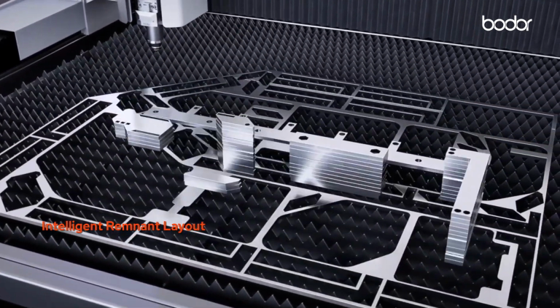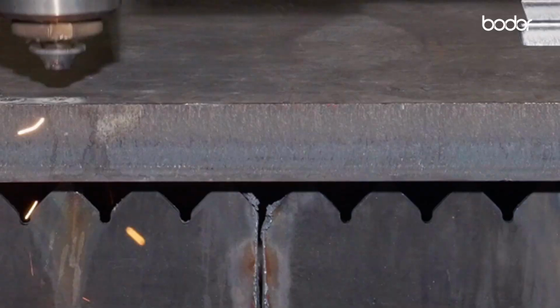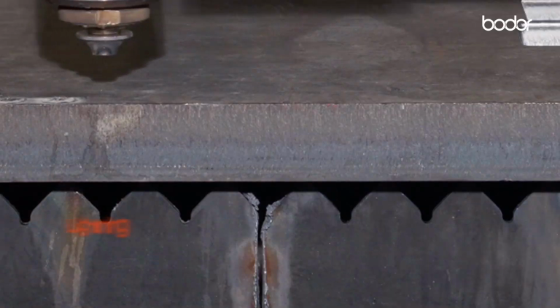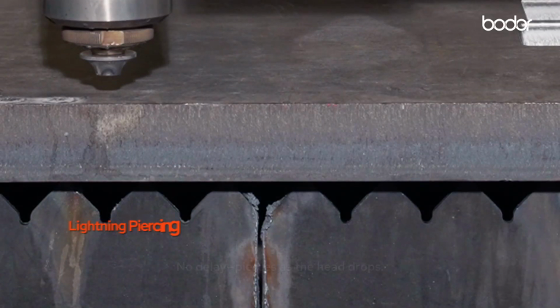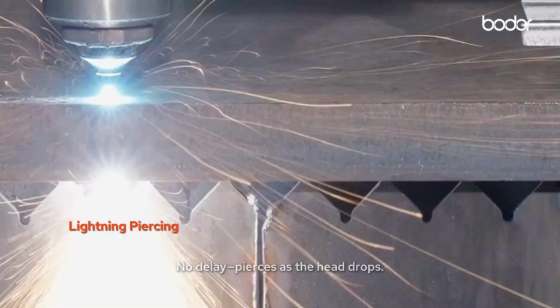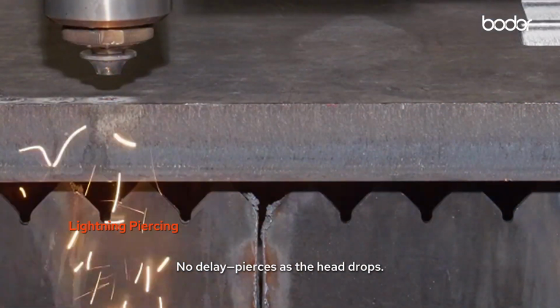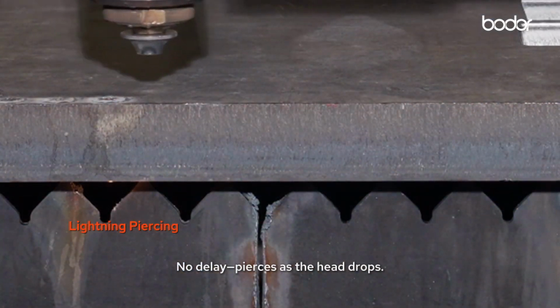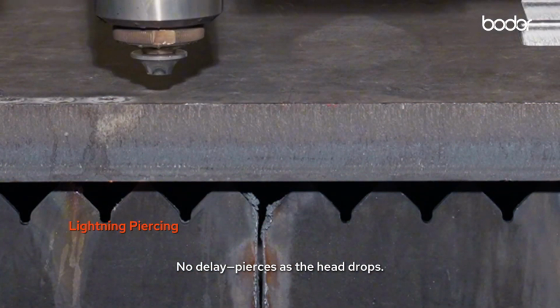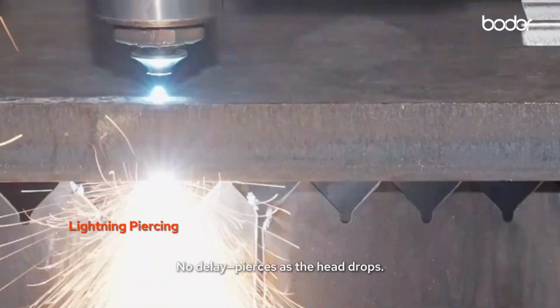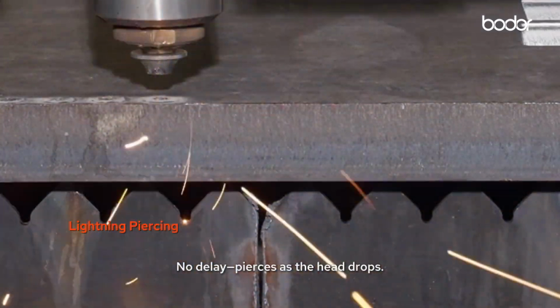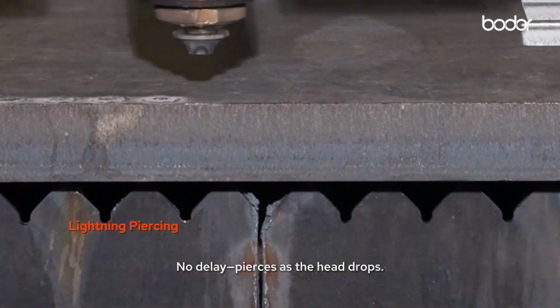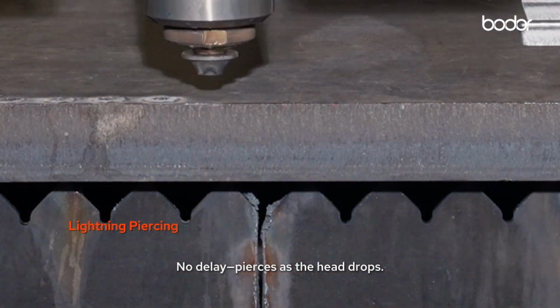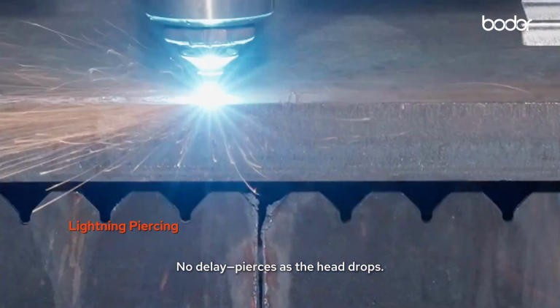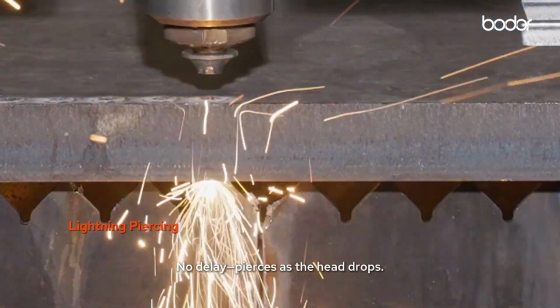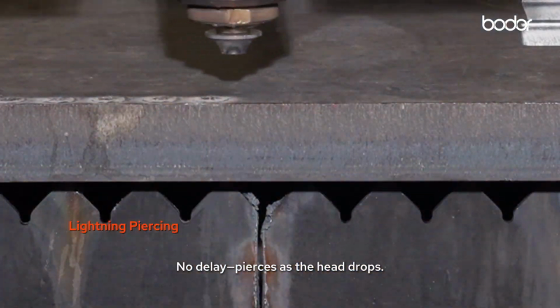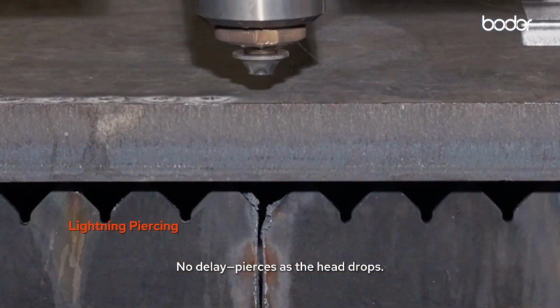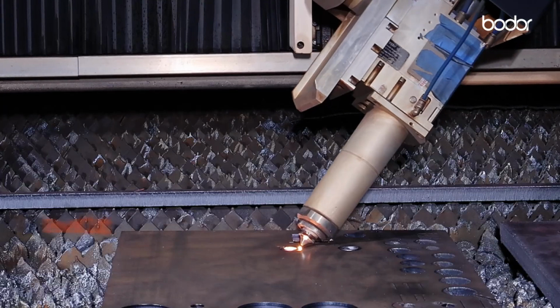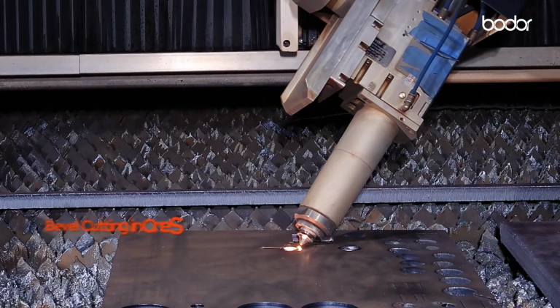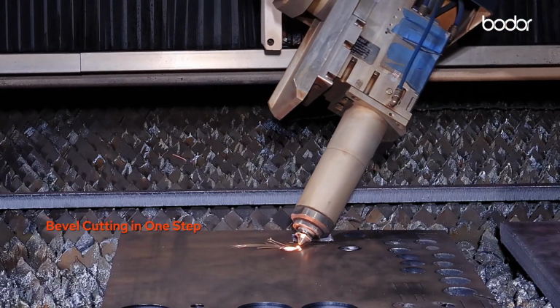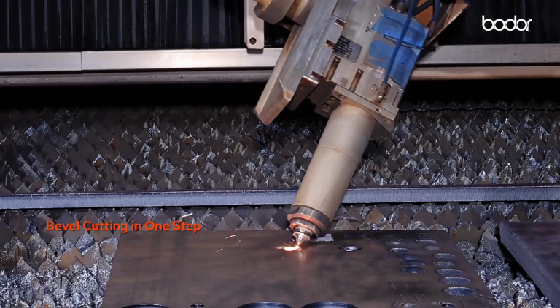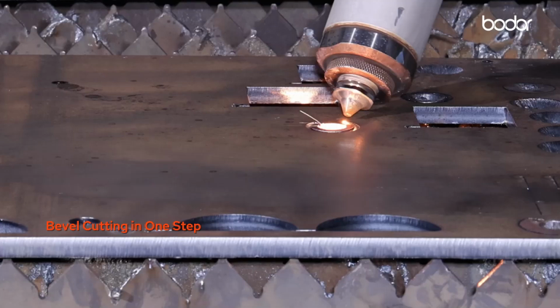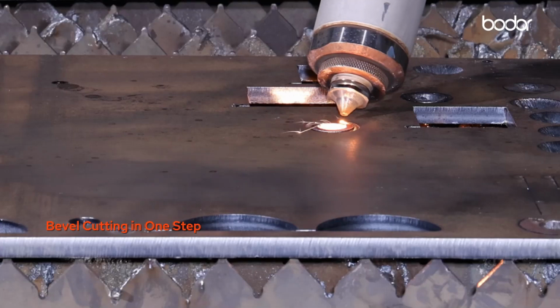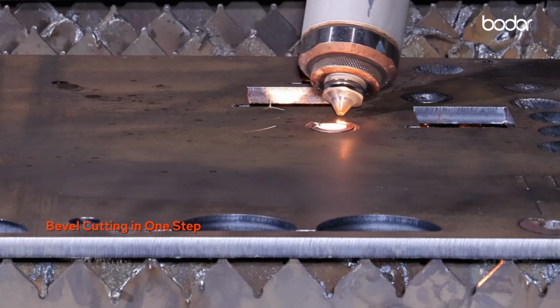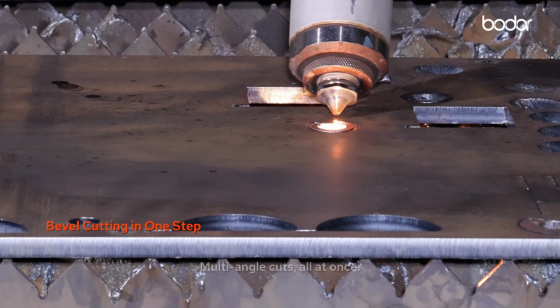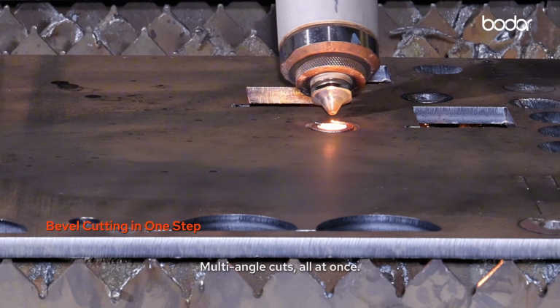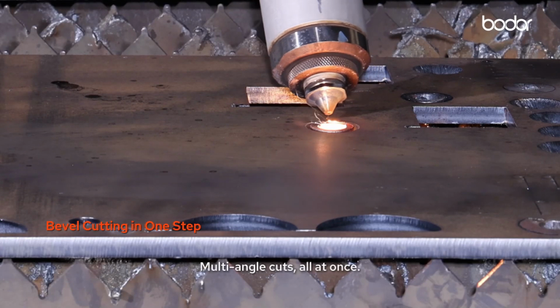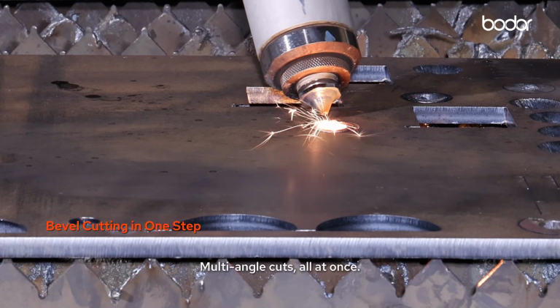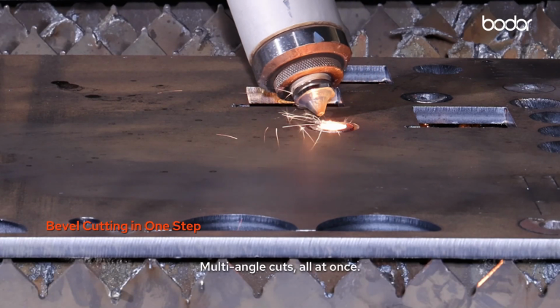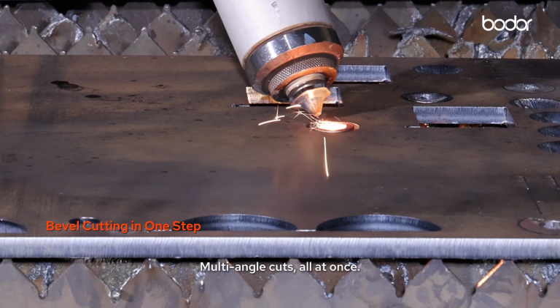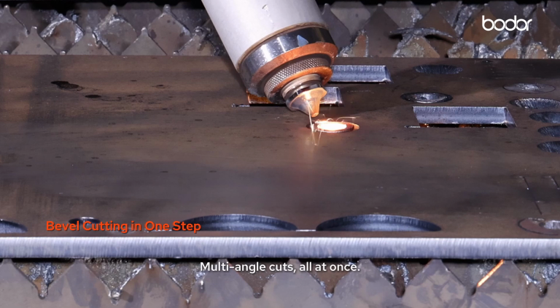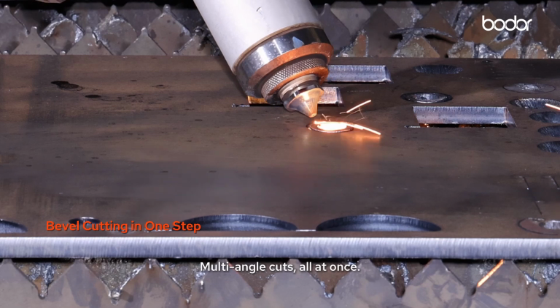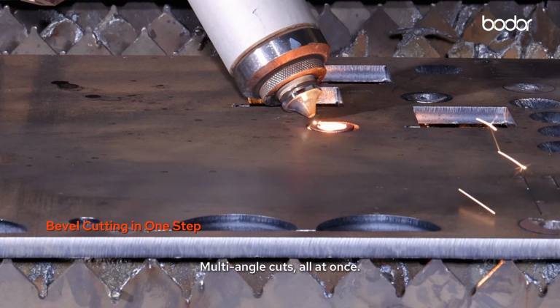Lightning piercing — no delay, pierces as the head drops. Bevel cutting in one step: multi-angle cuts, all at once.